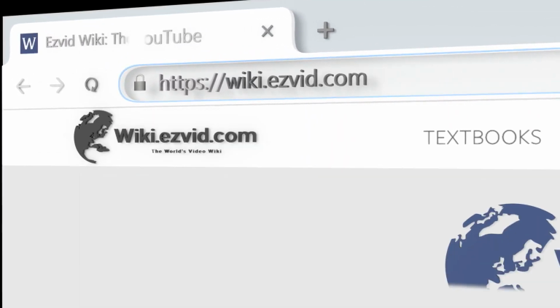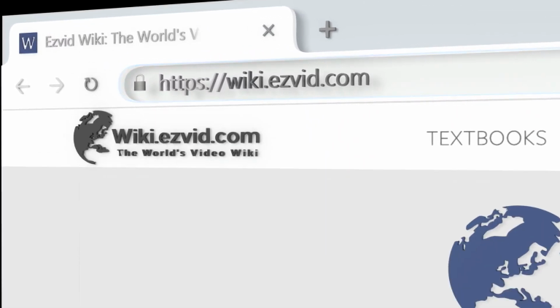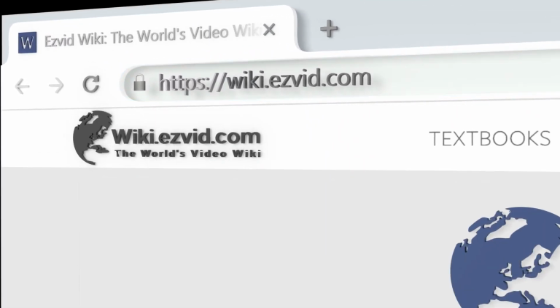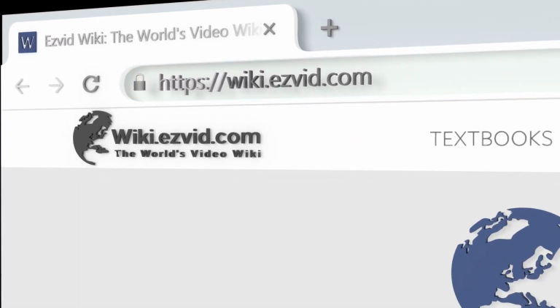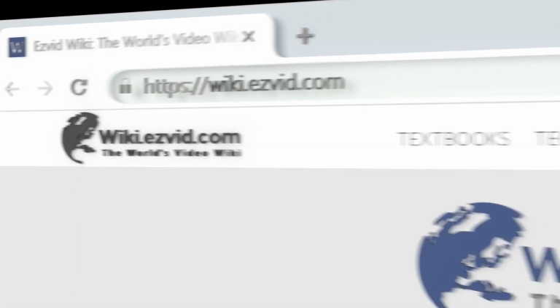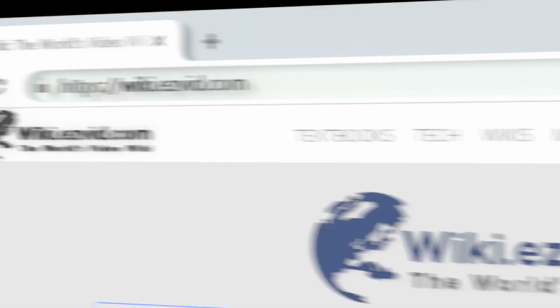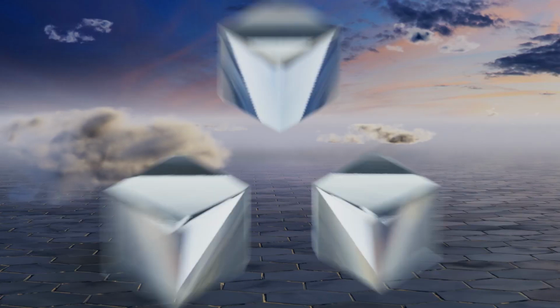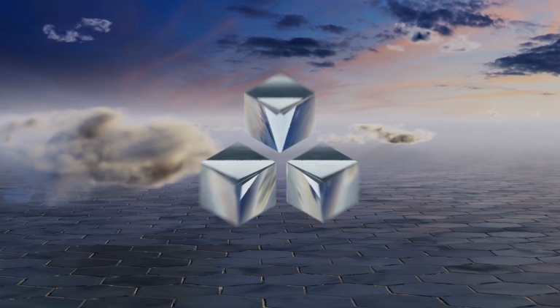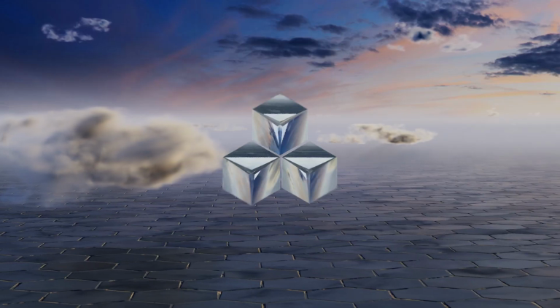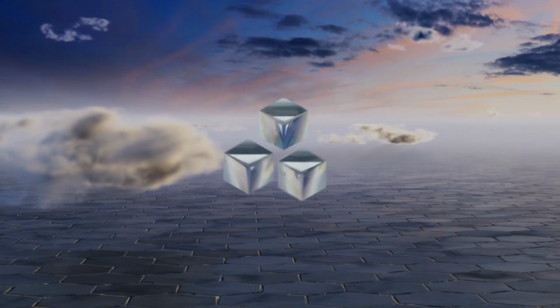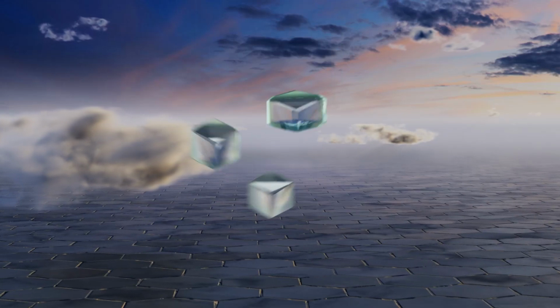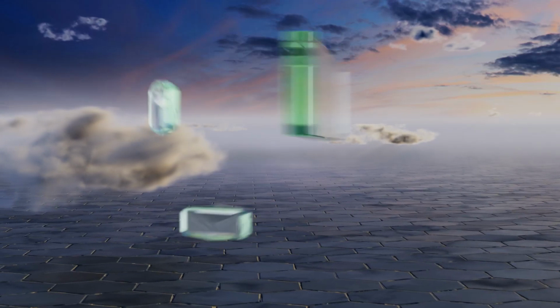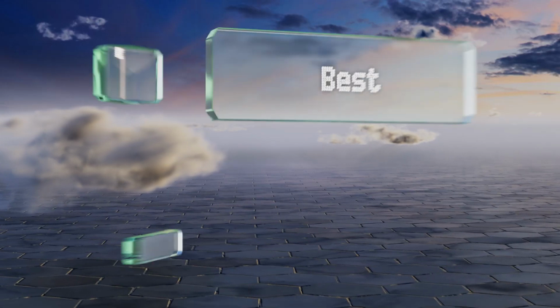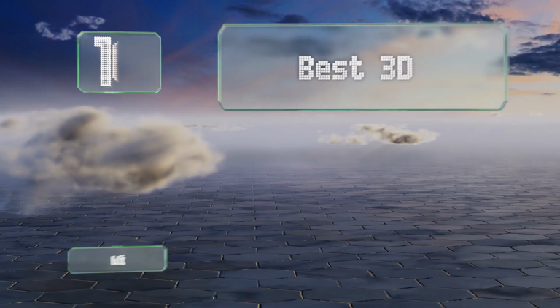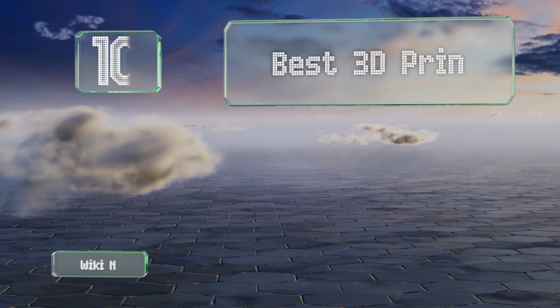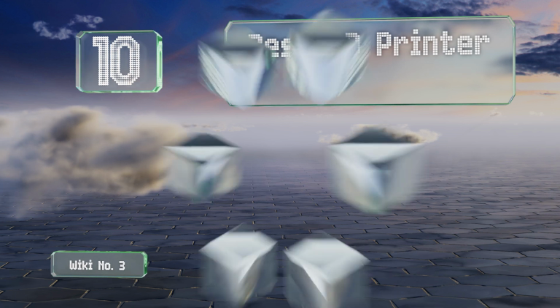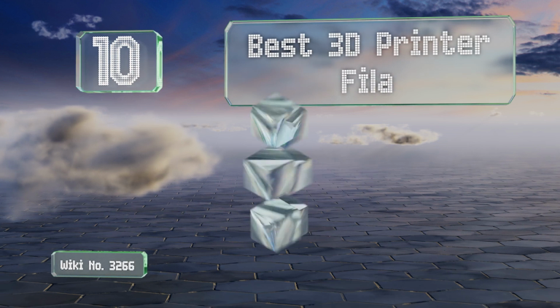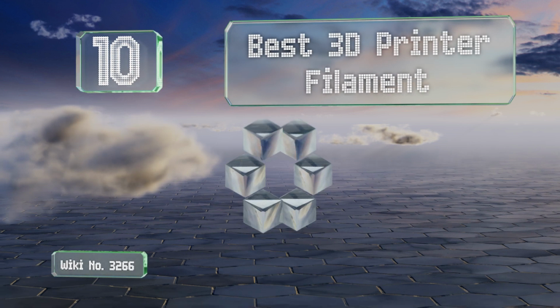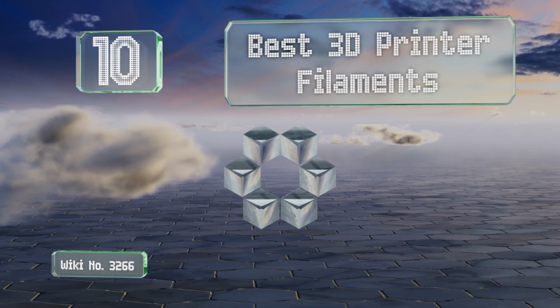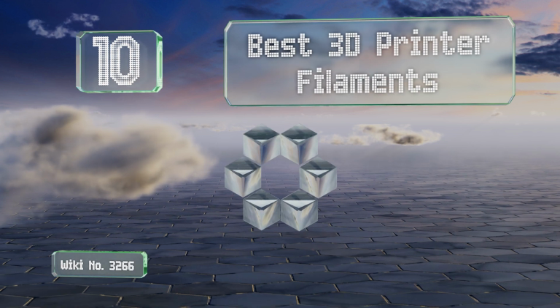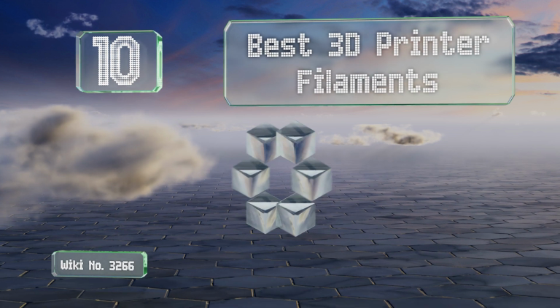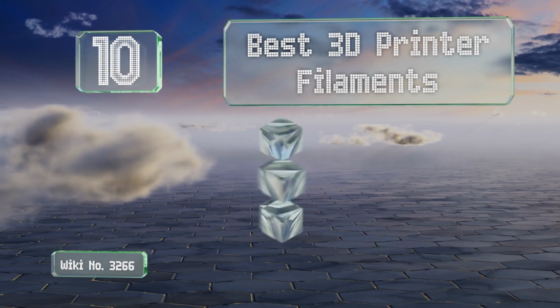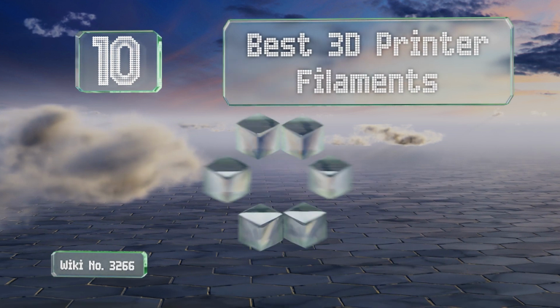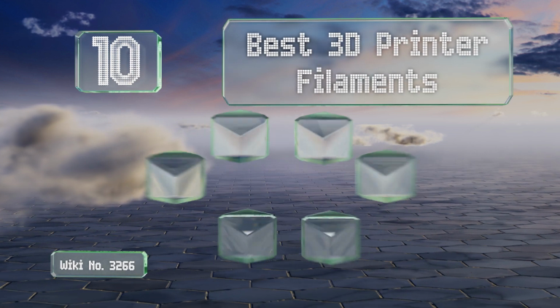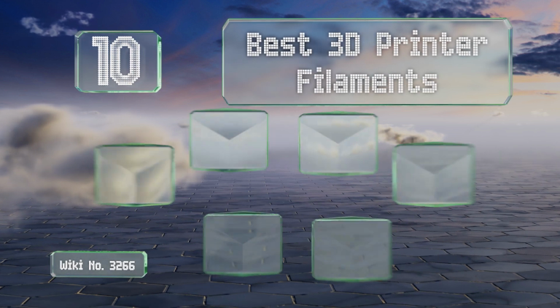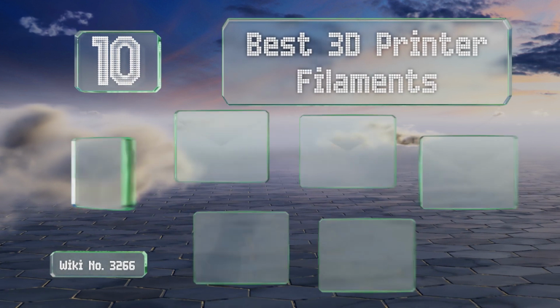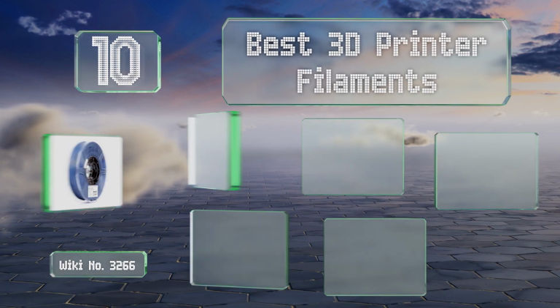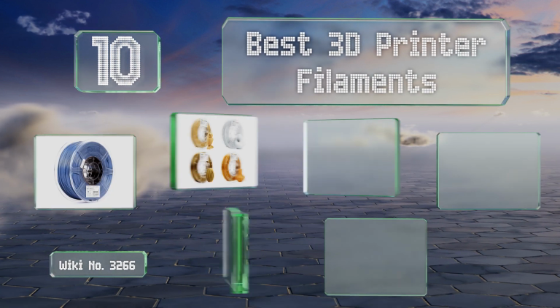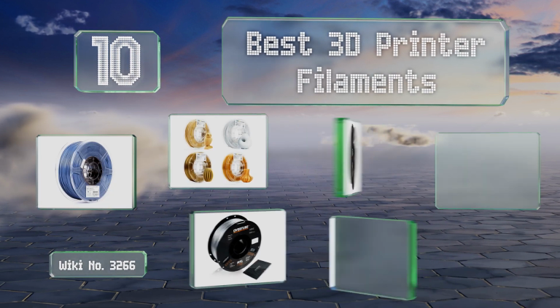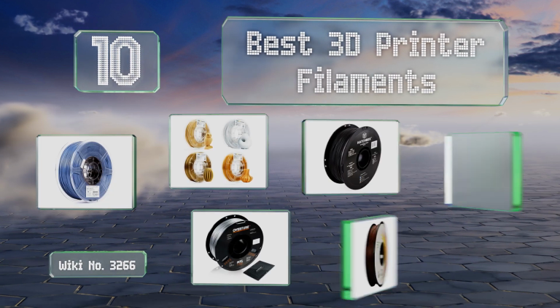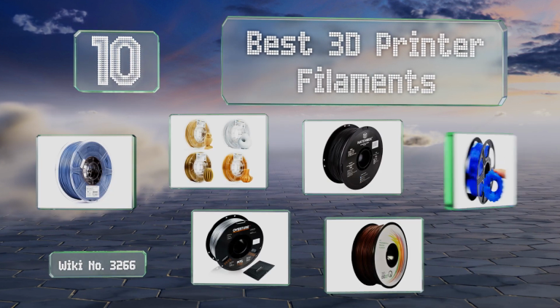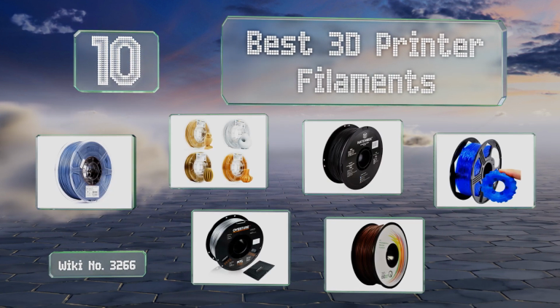EasyVid presents the 10 best 3D printer filaments. Let's get started with the list.